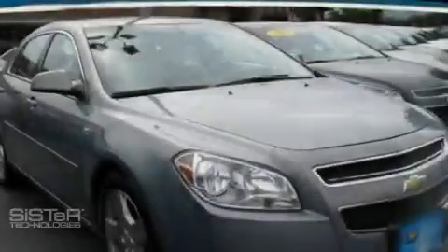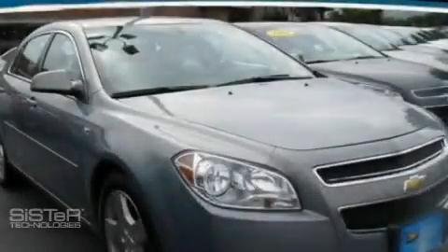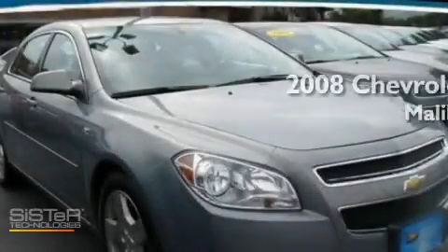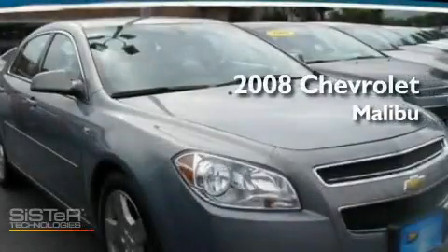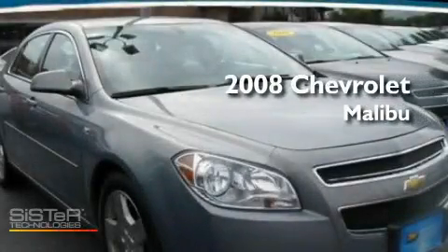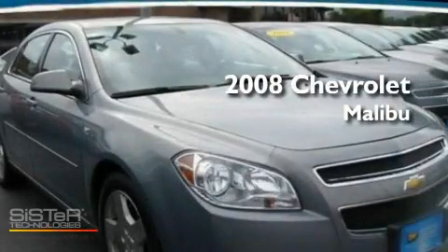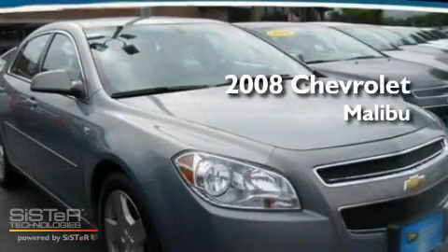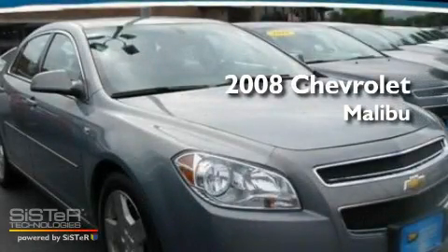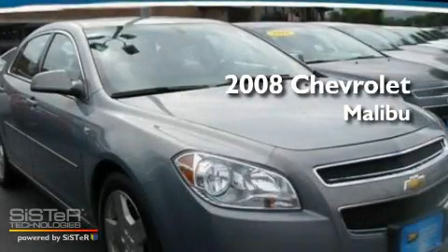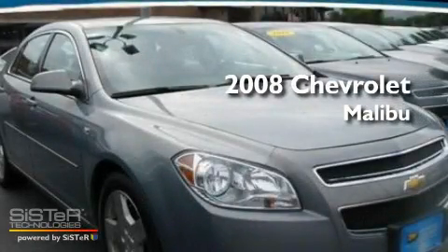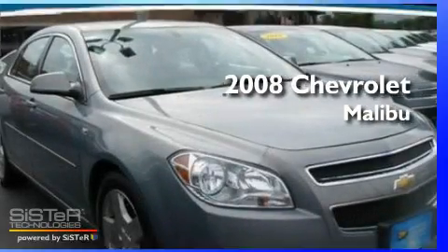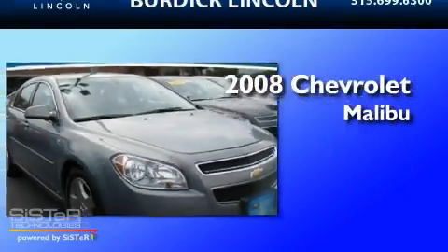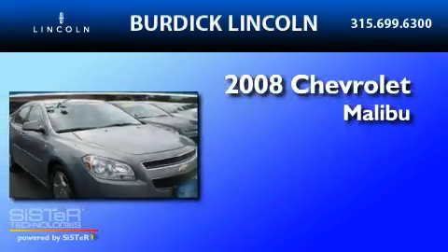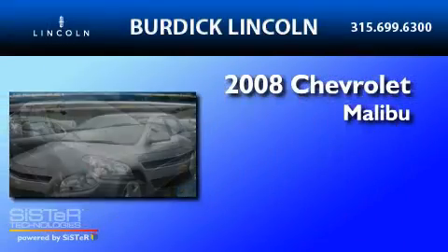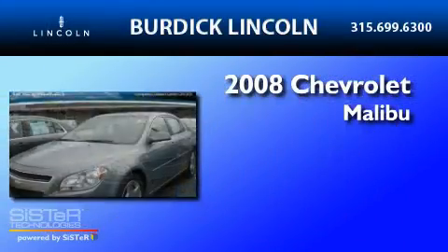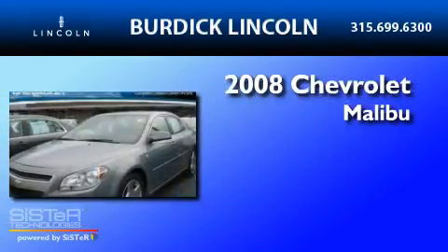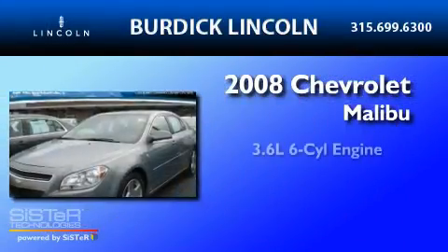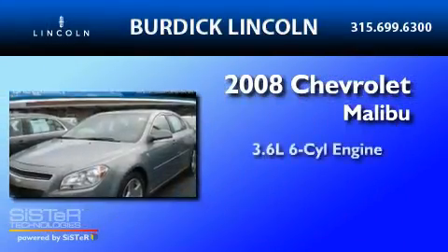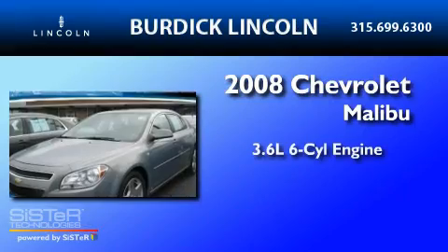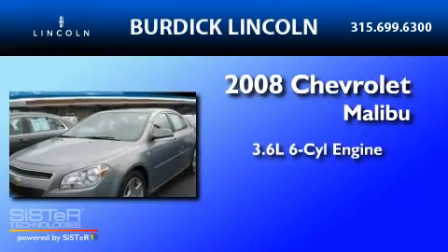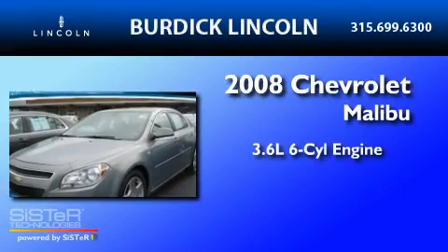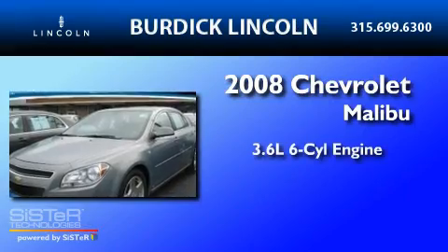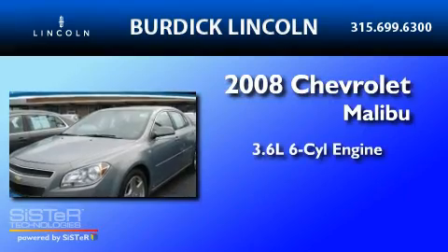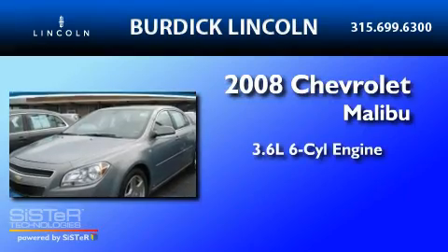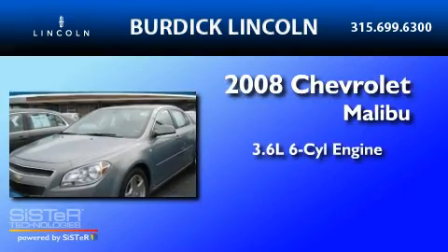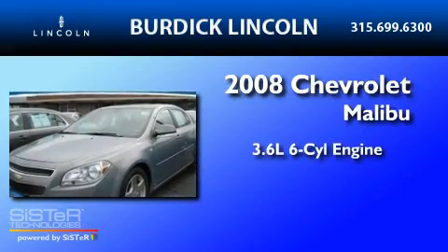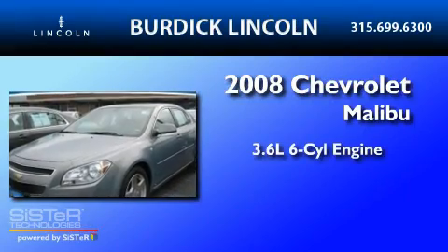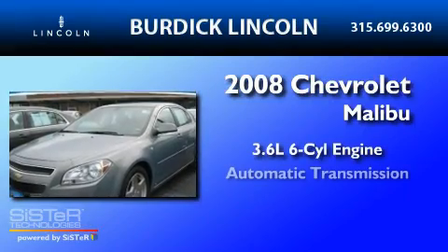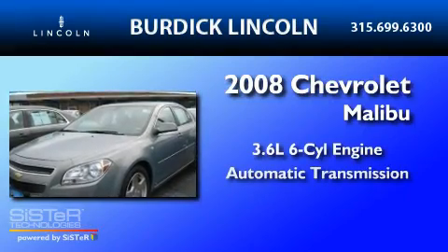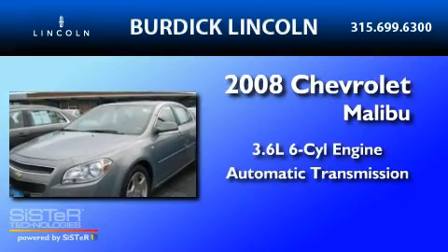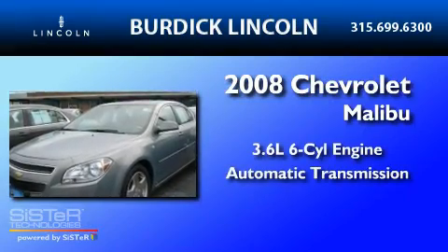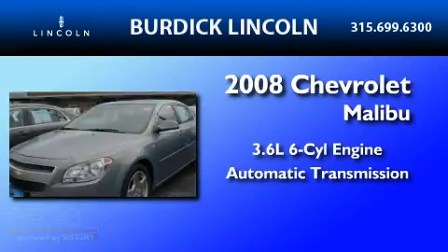This is a 2008 Chevrolet Malibu. It has a 3.6-liter, six-cylinder engine and an automatic transmission.